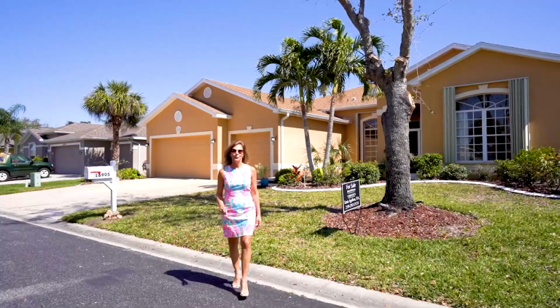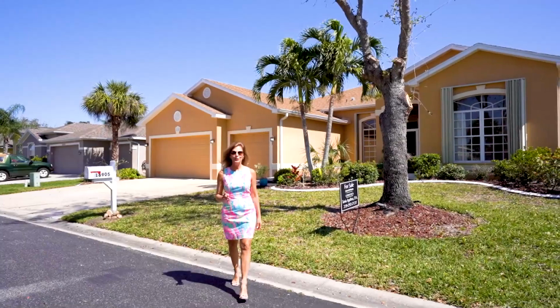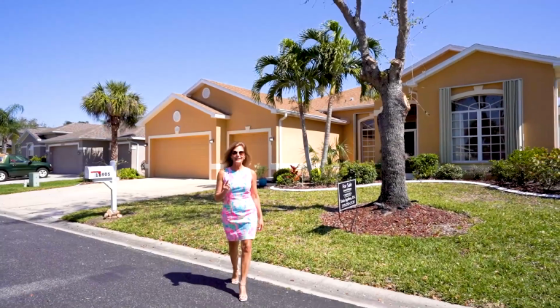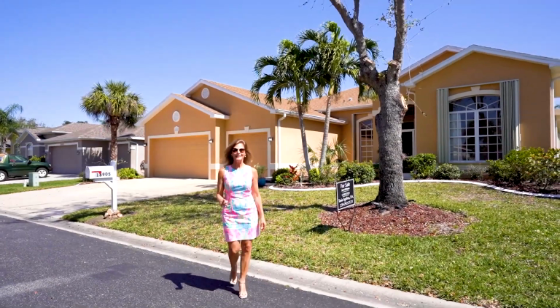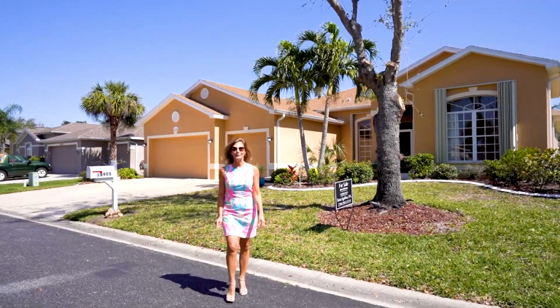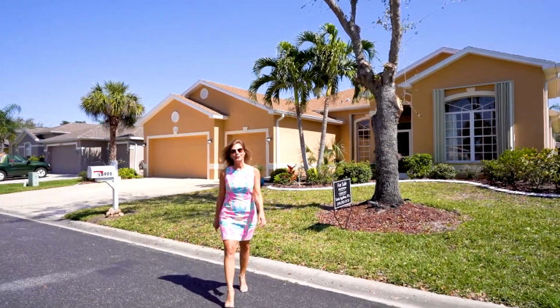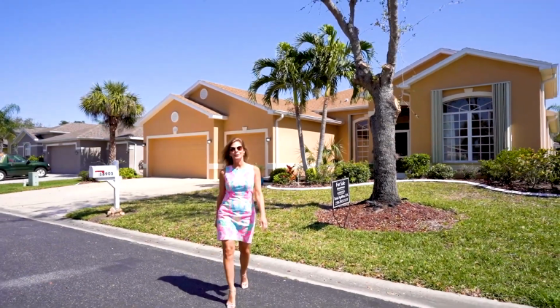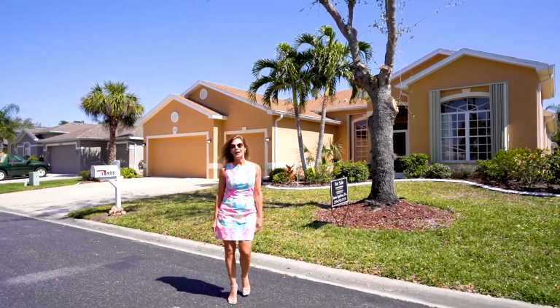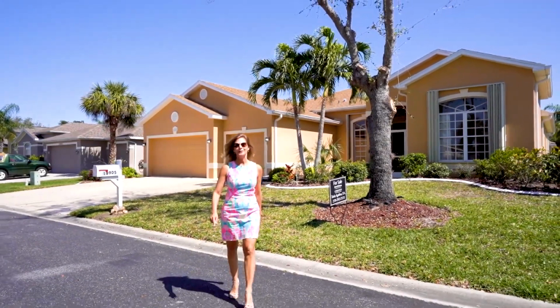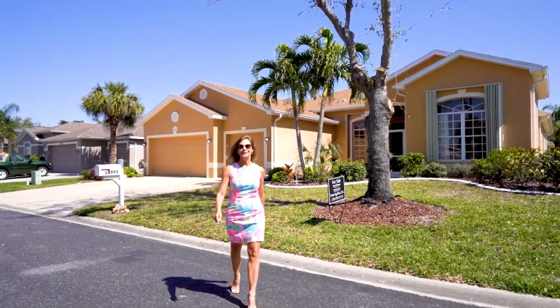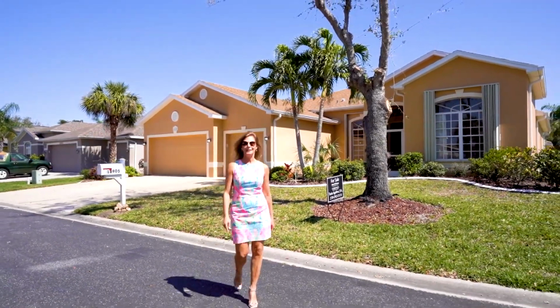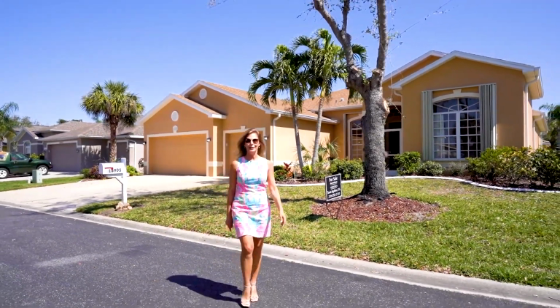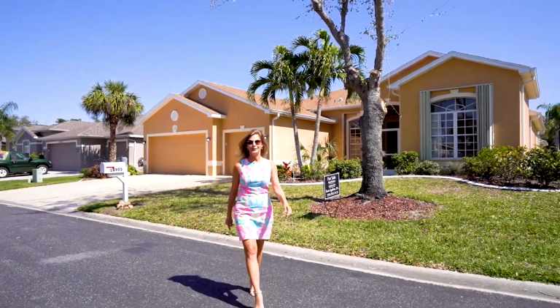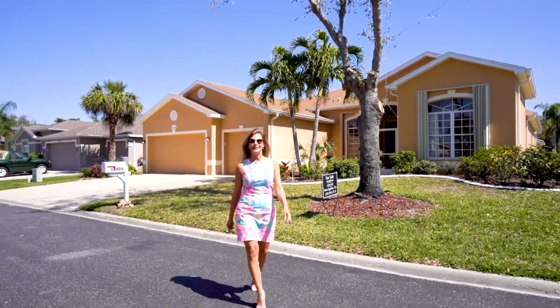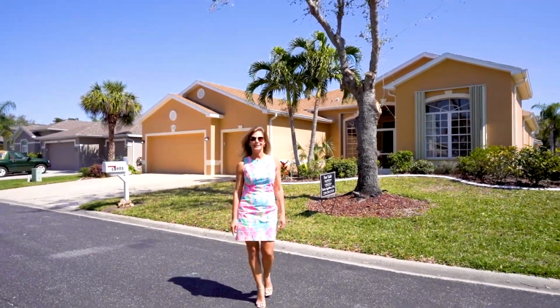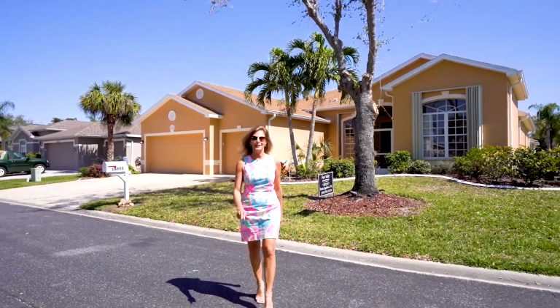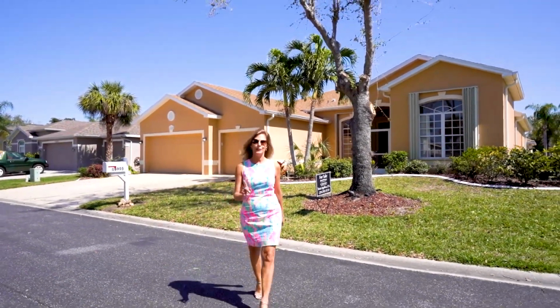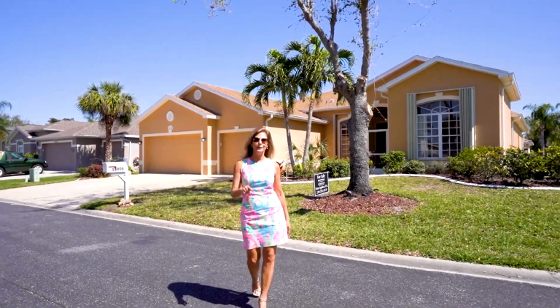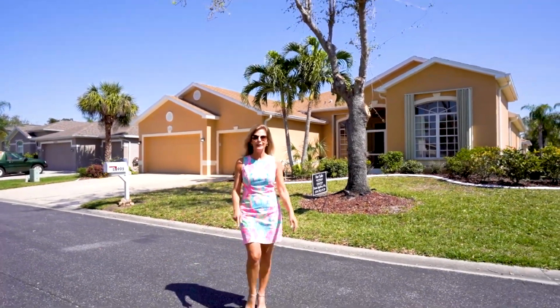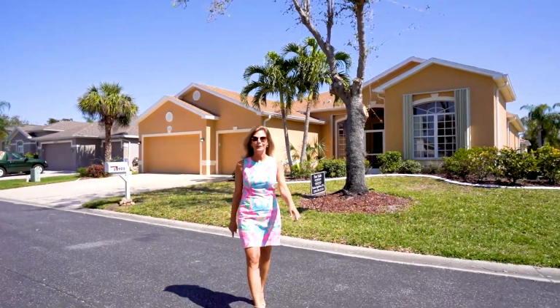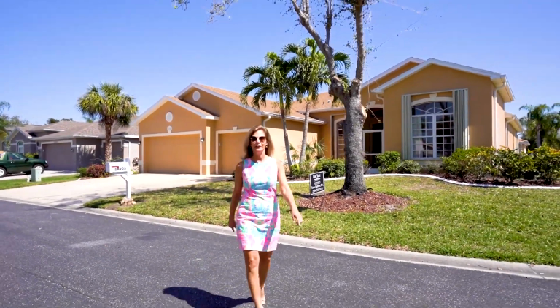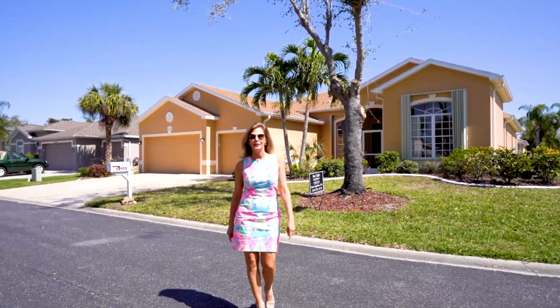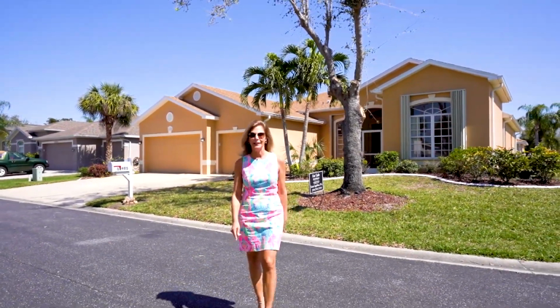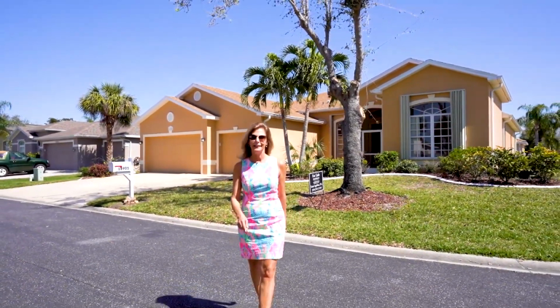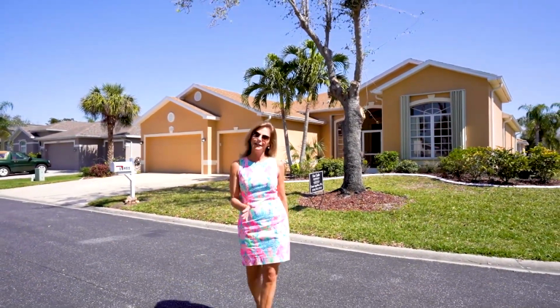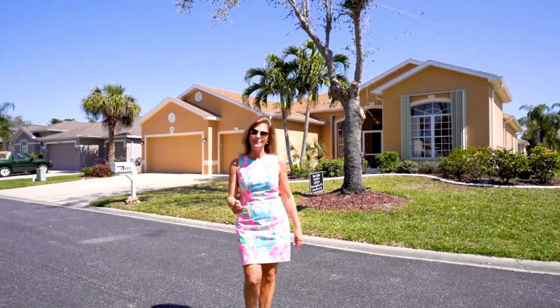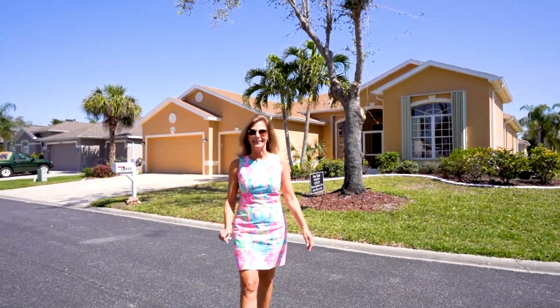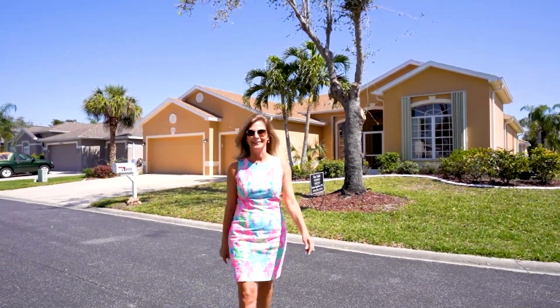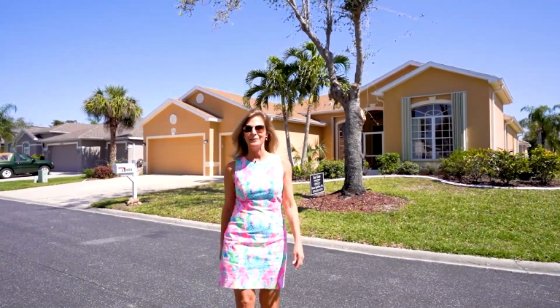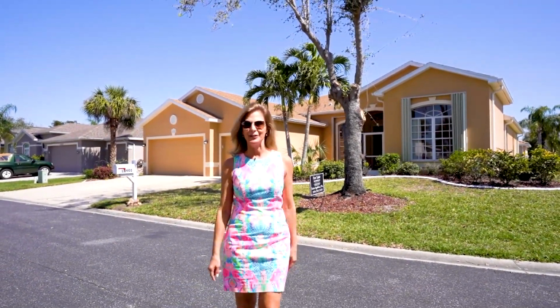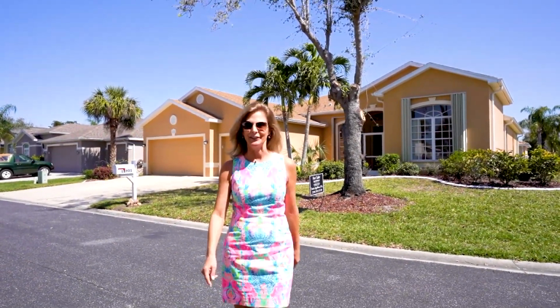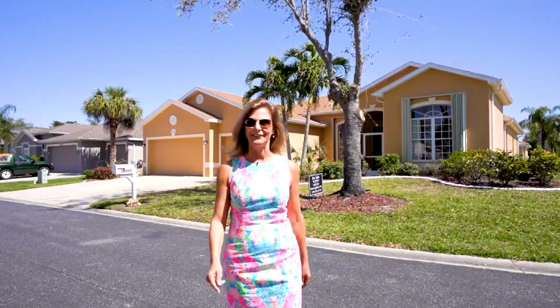Would you like to see what 2,668 square feet of living looks like? Come on, let me show you.